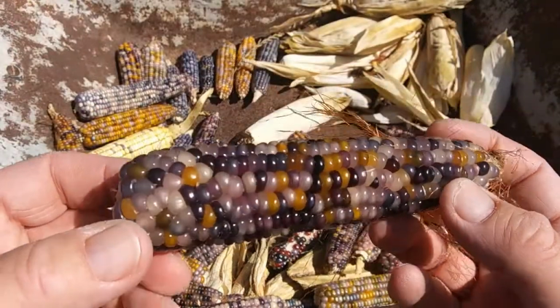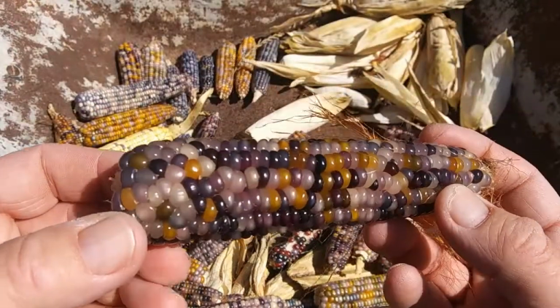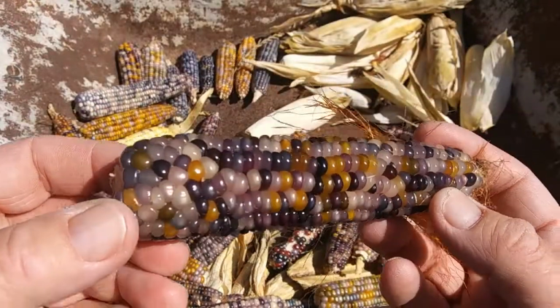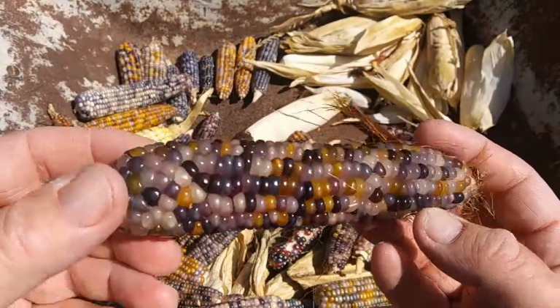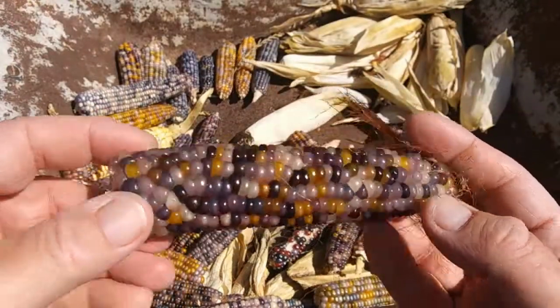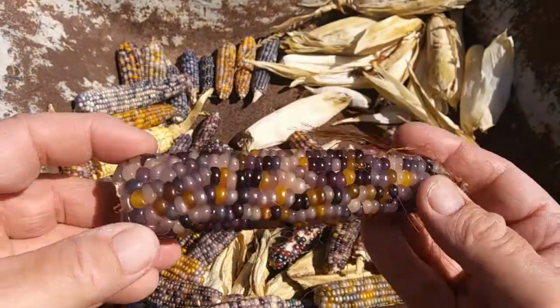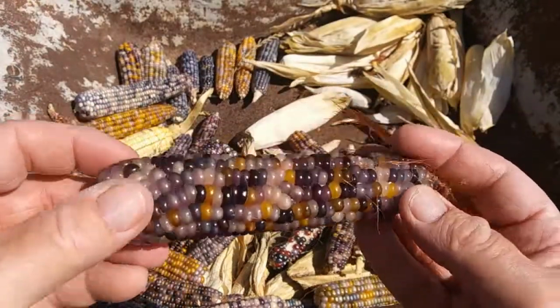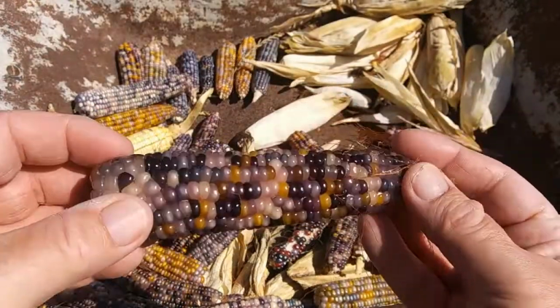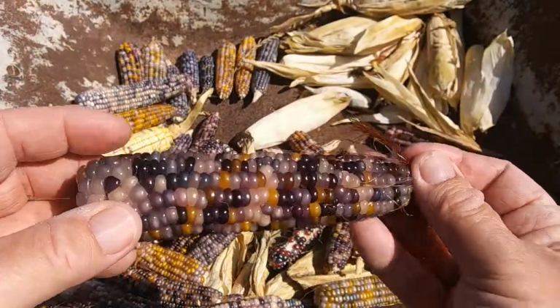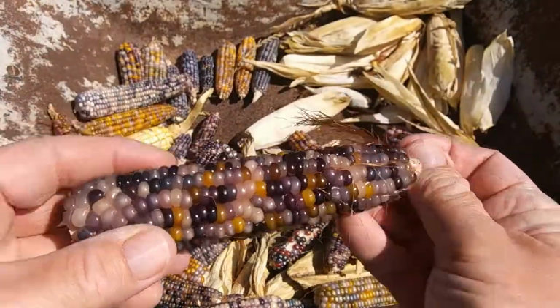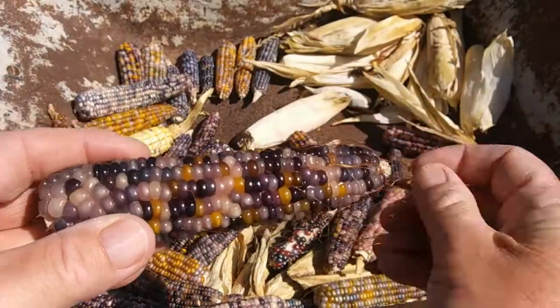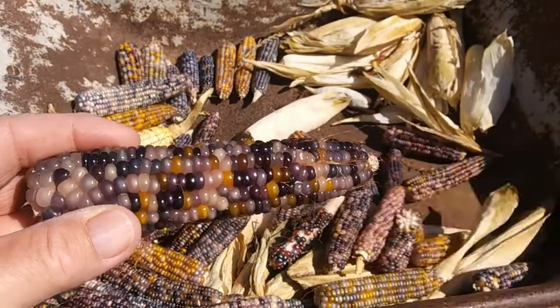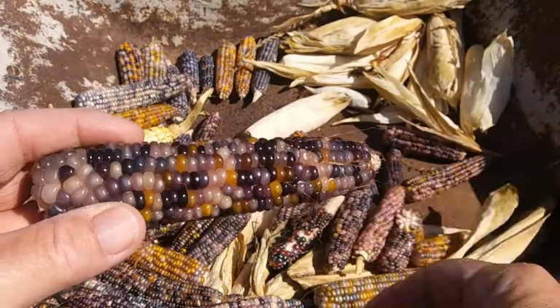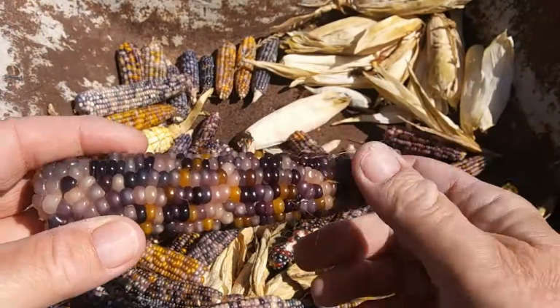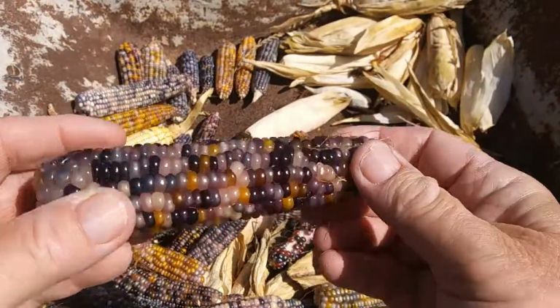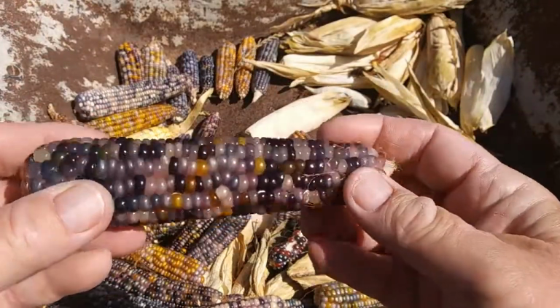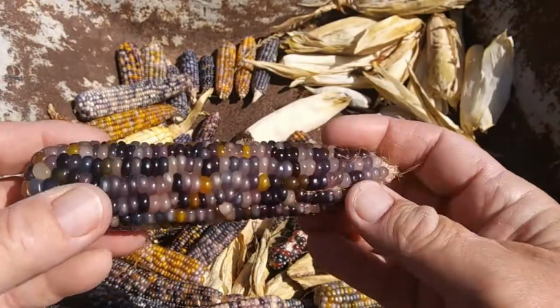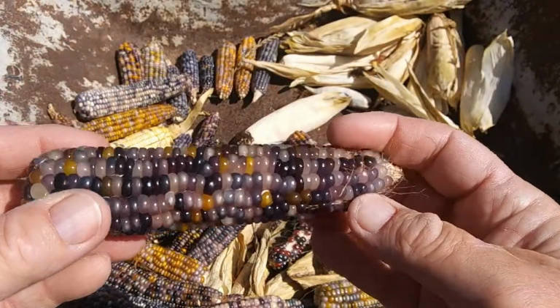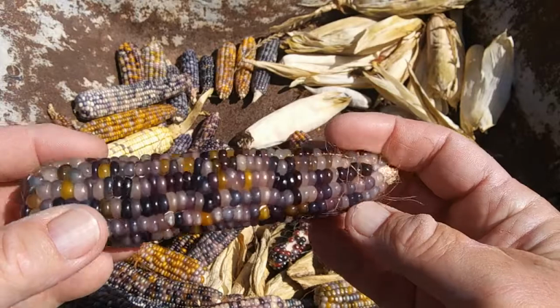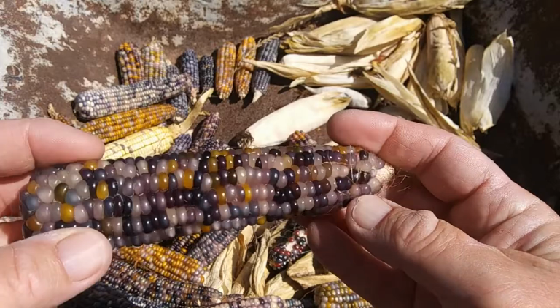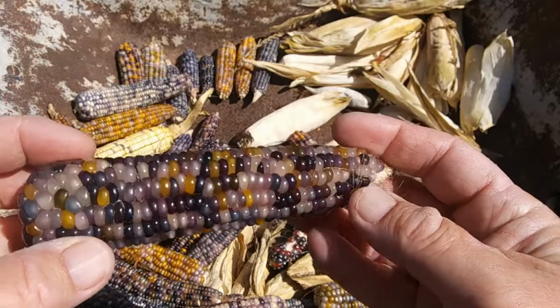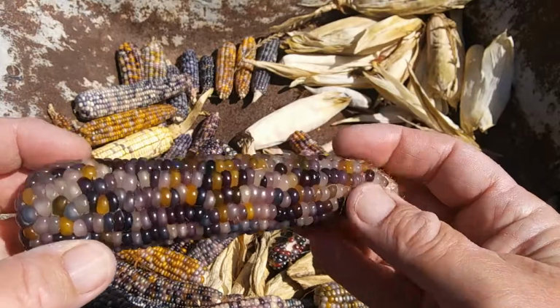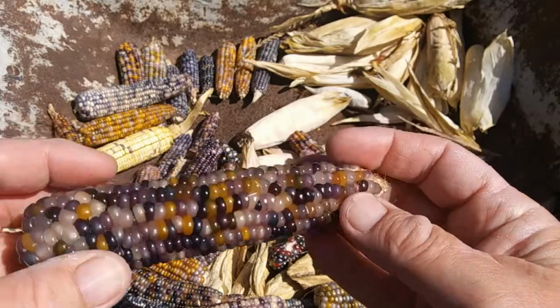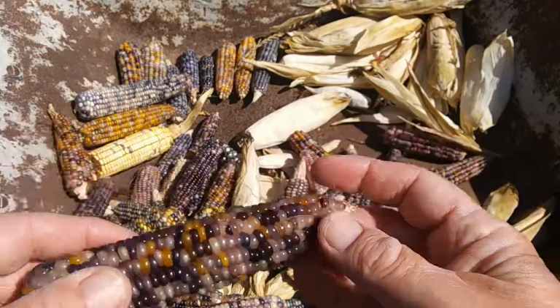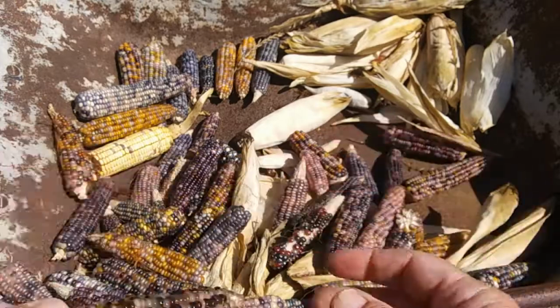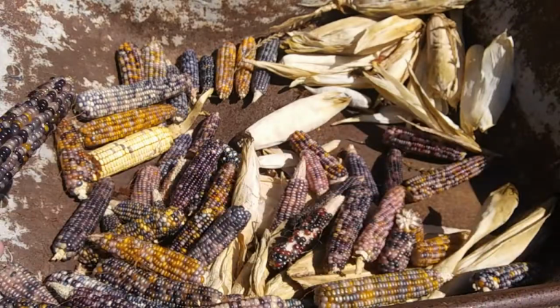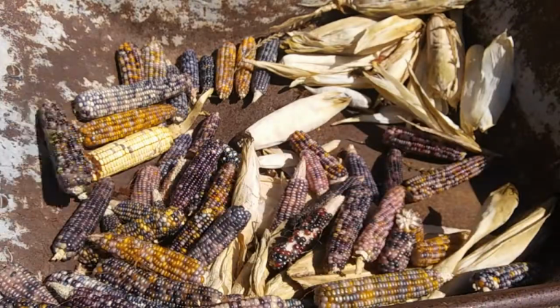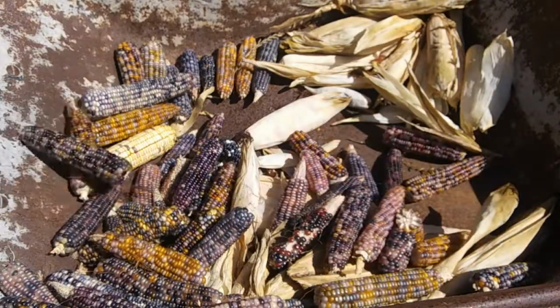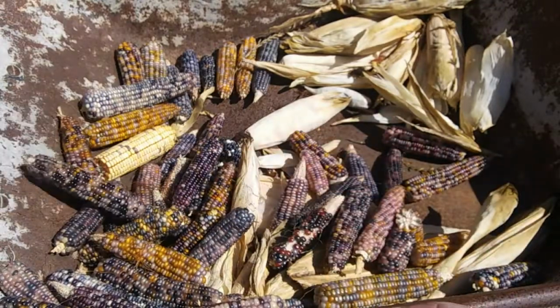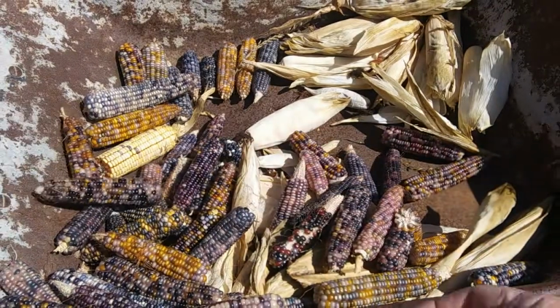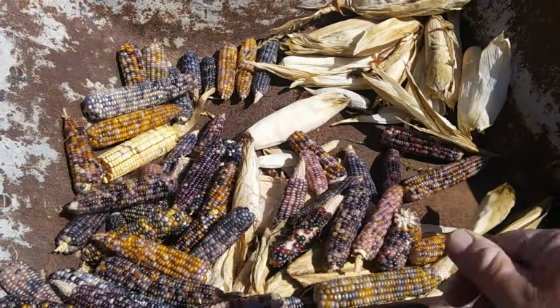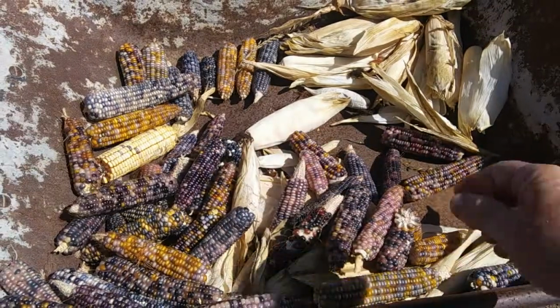All sorts — and this one's got mostly purples. Let's find another one.